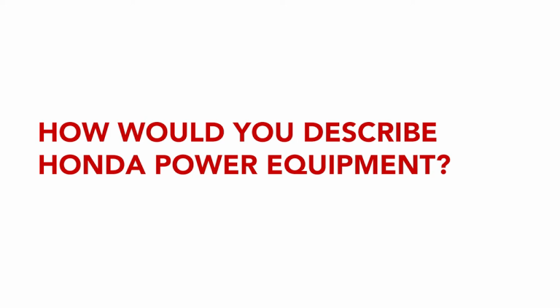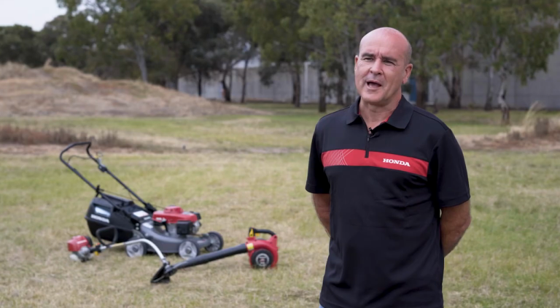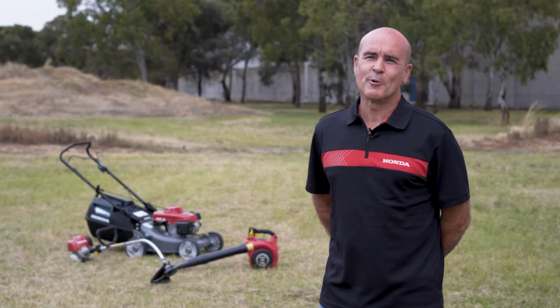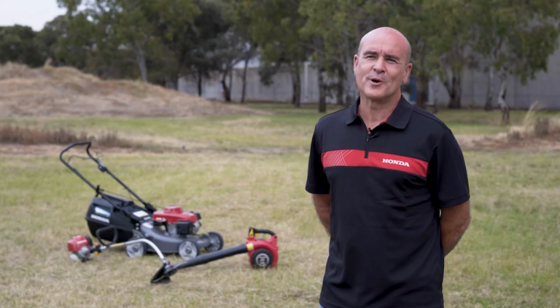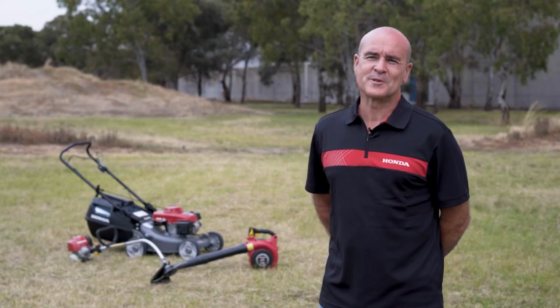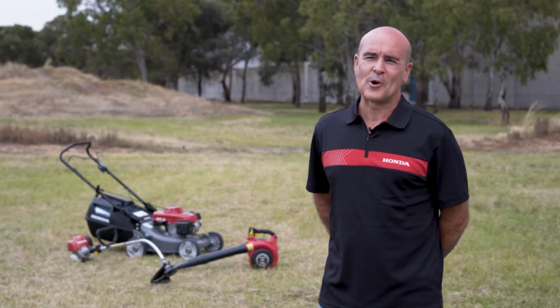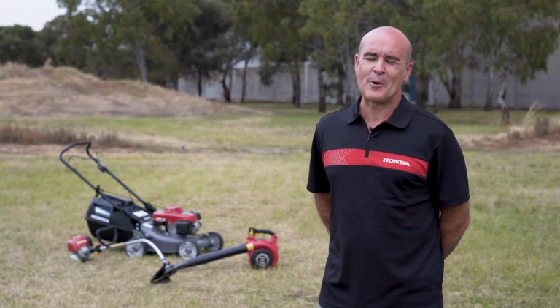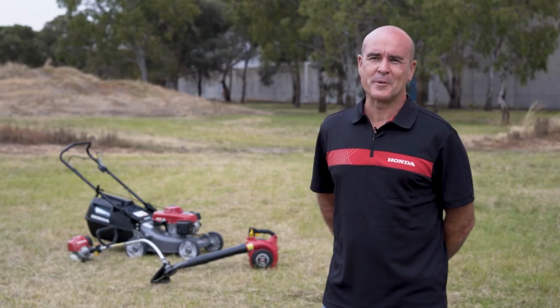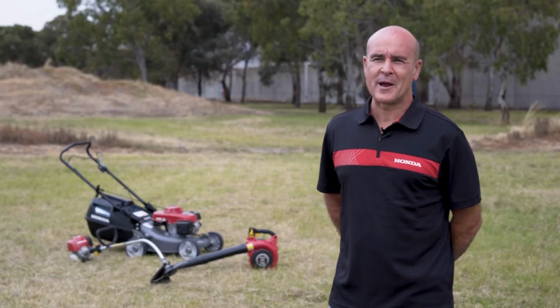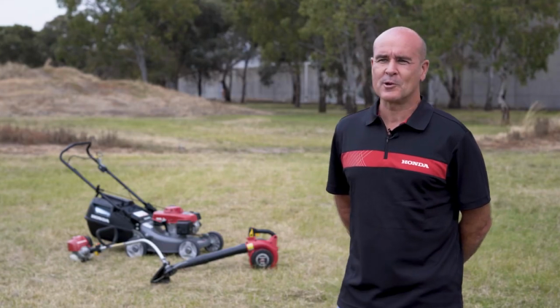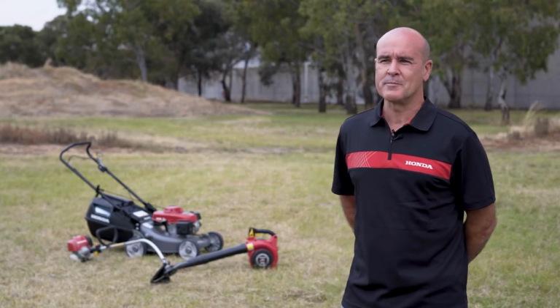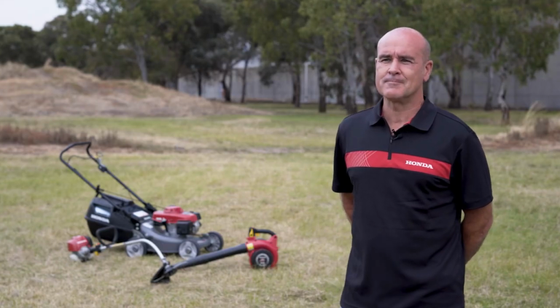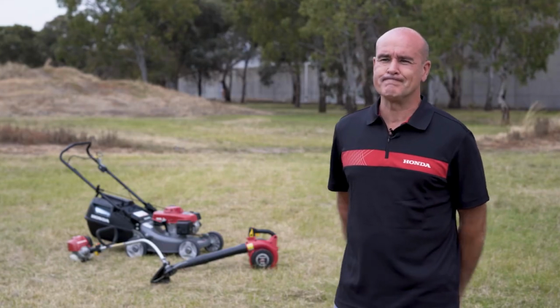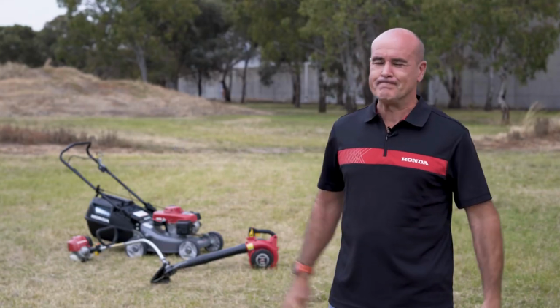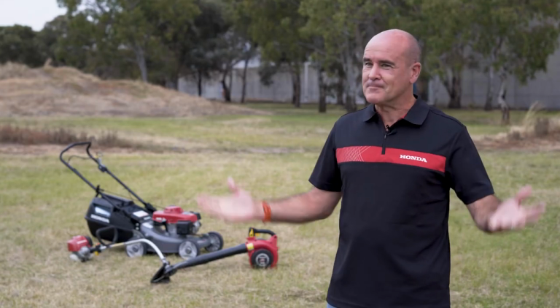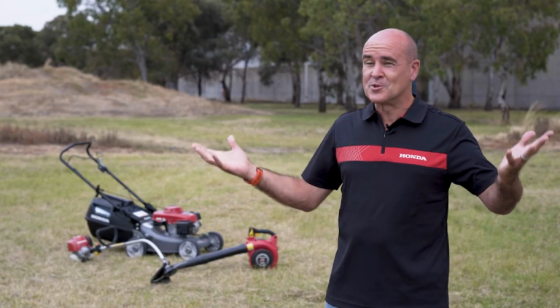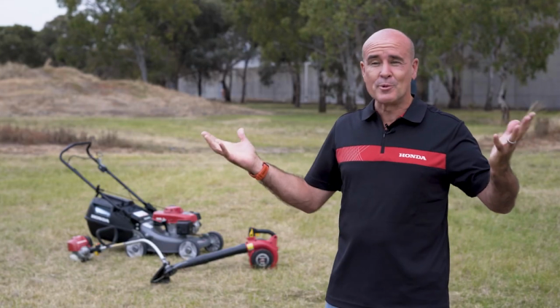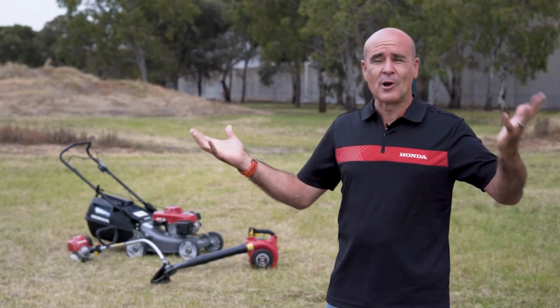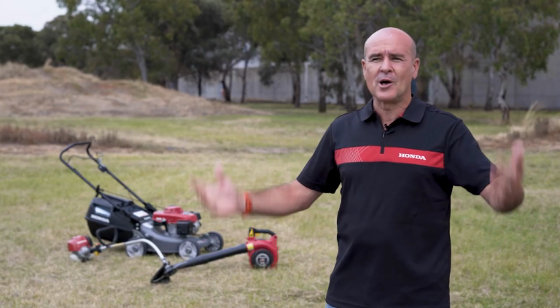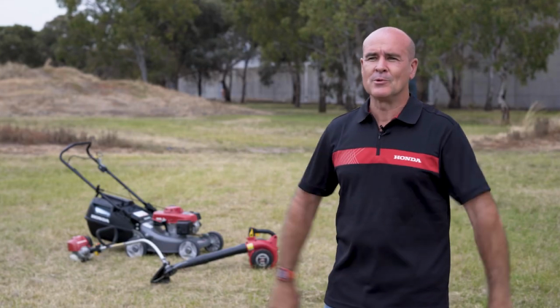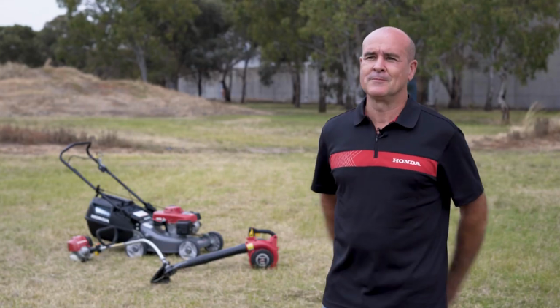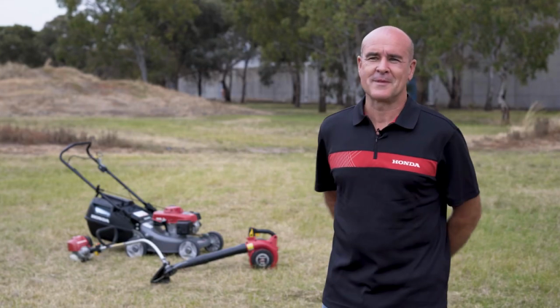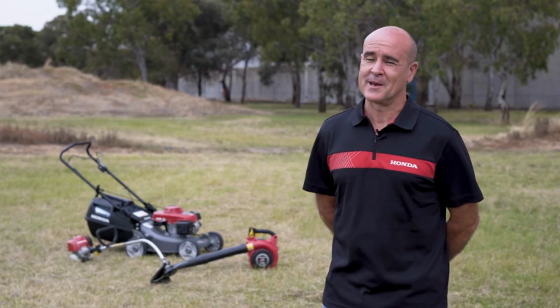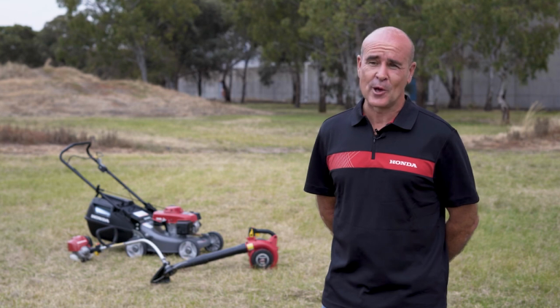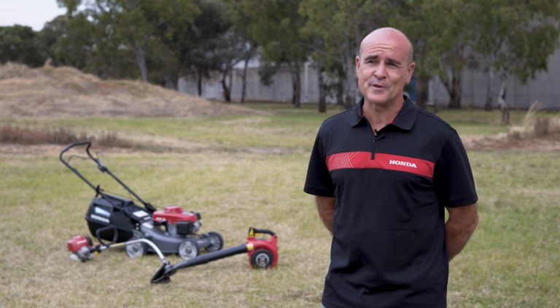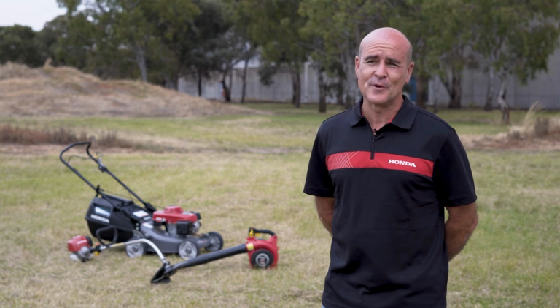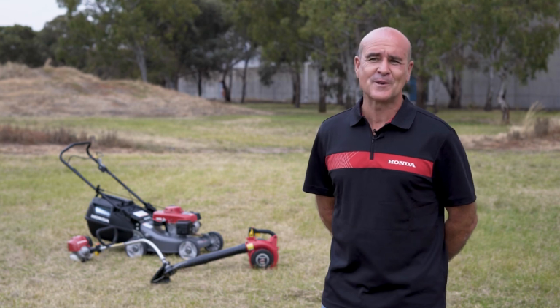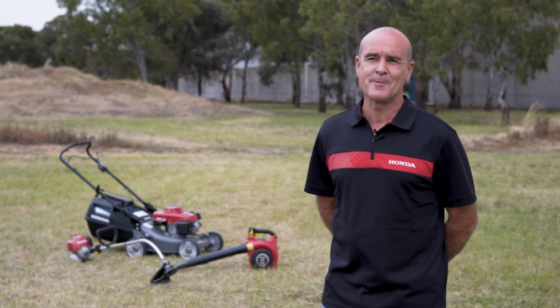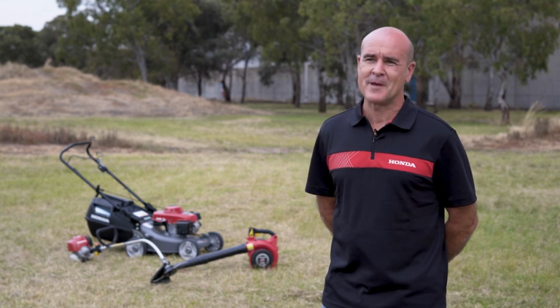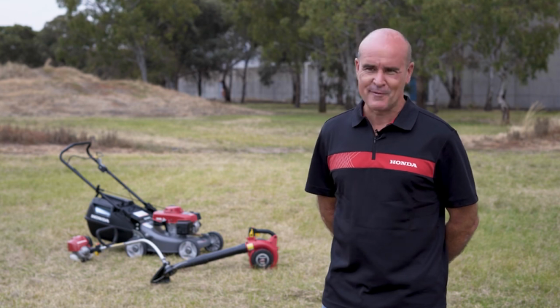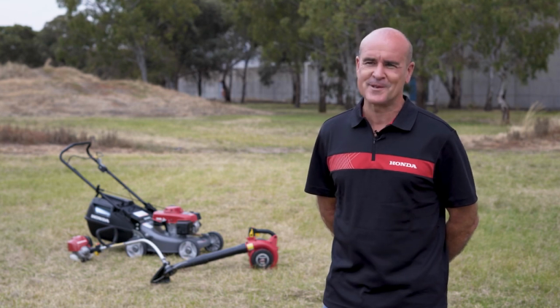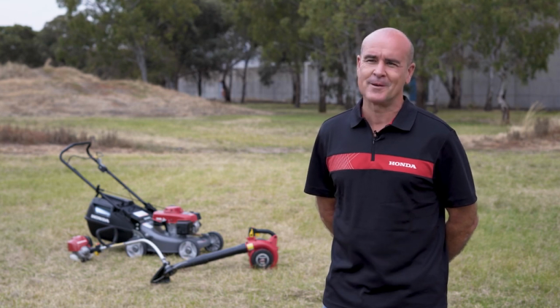How would I describe Honda power equipment? Super reliable — and it goes first time, every time.